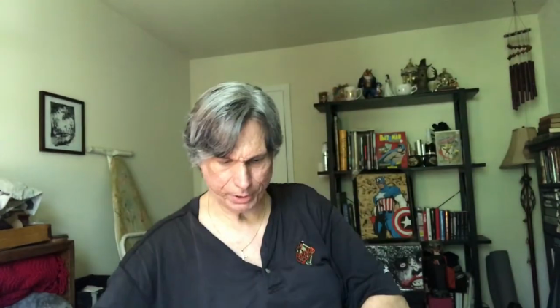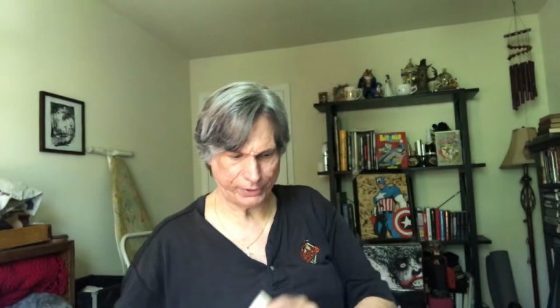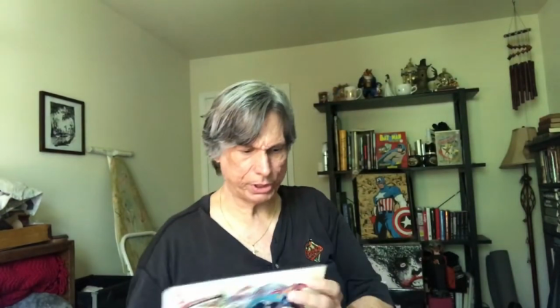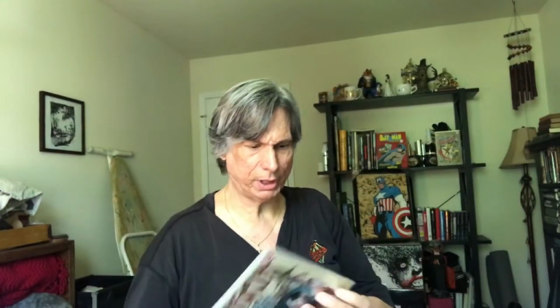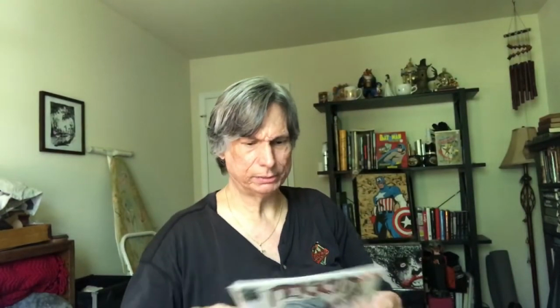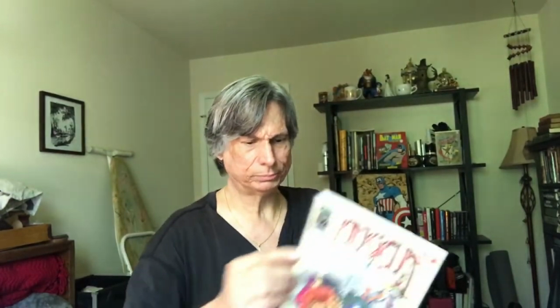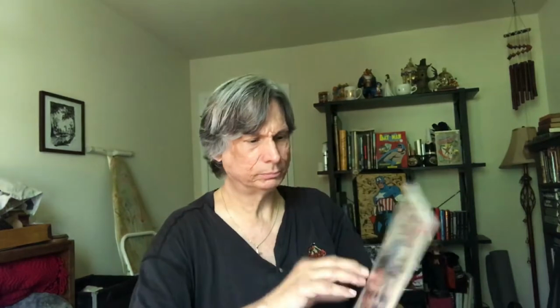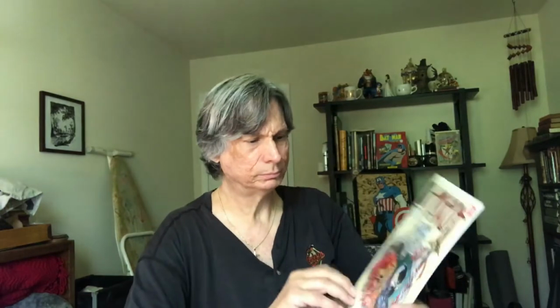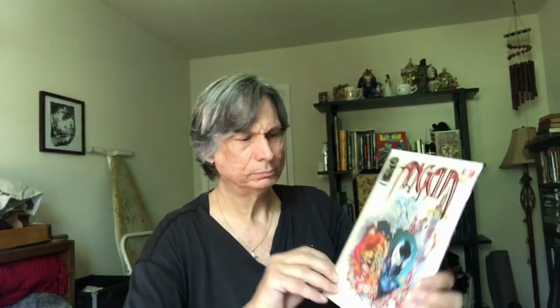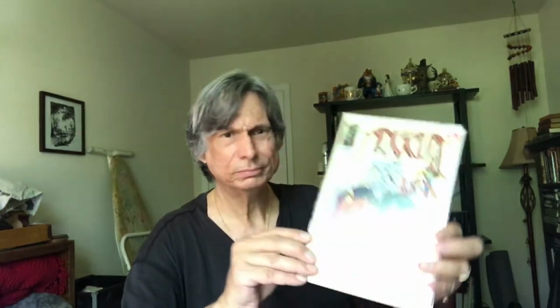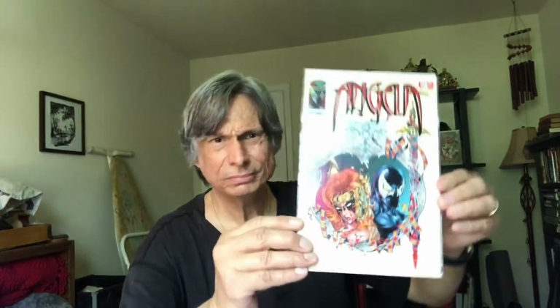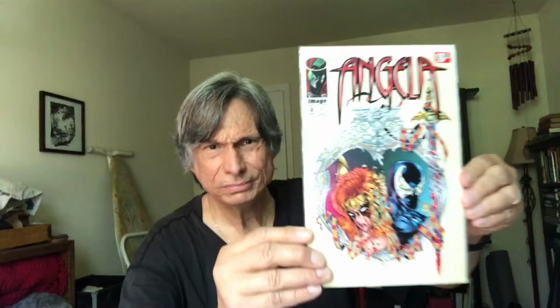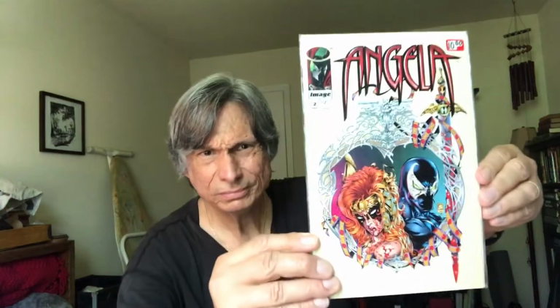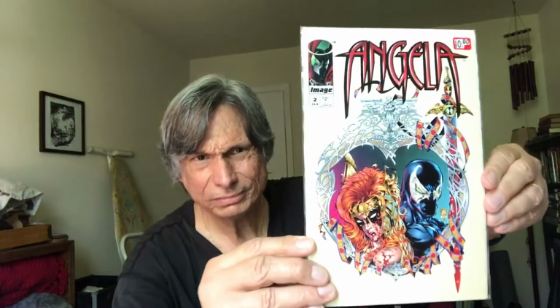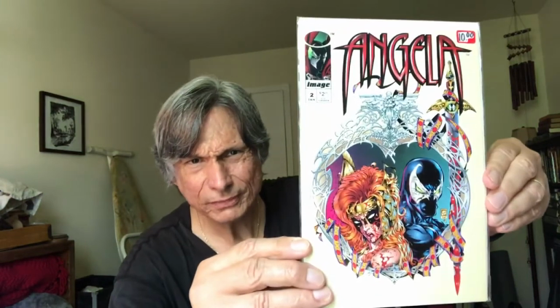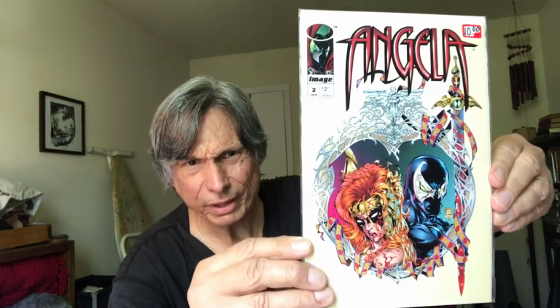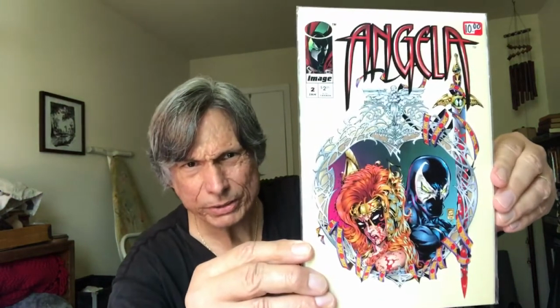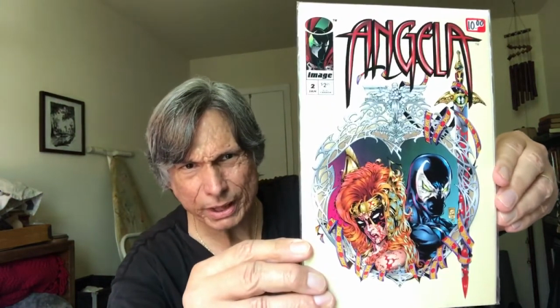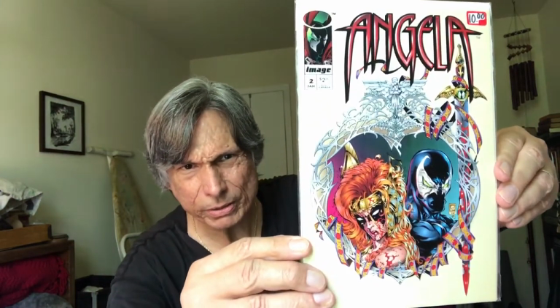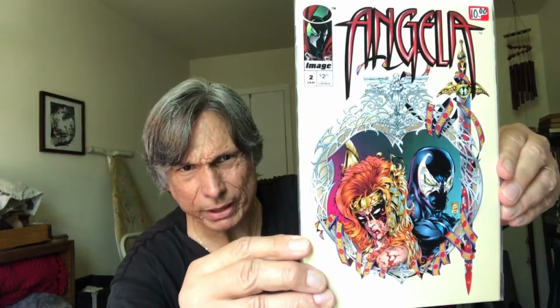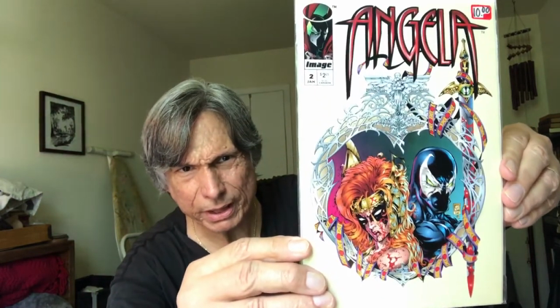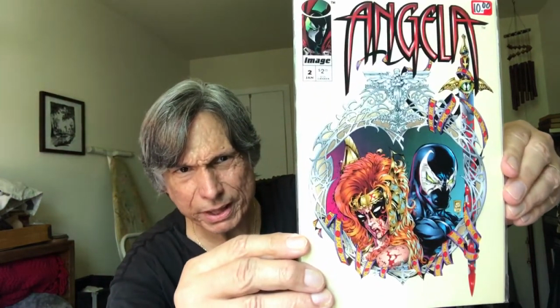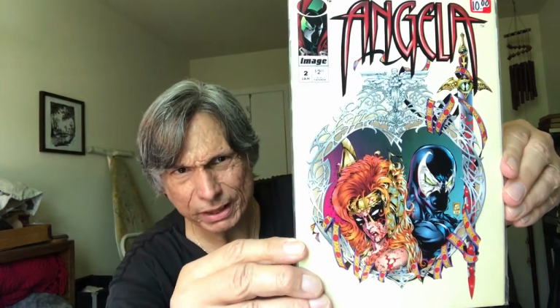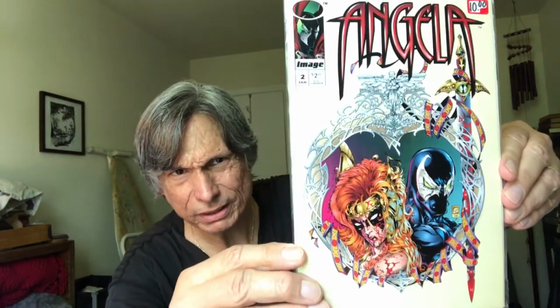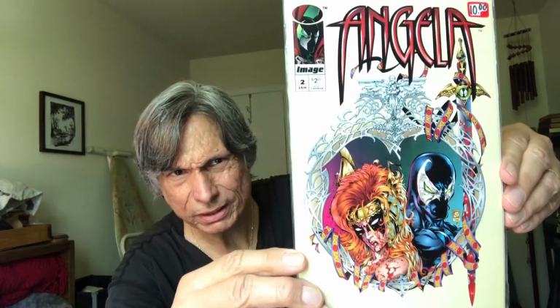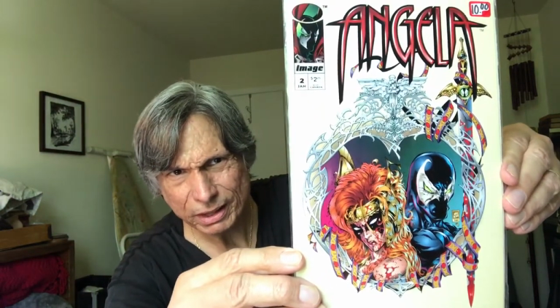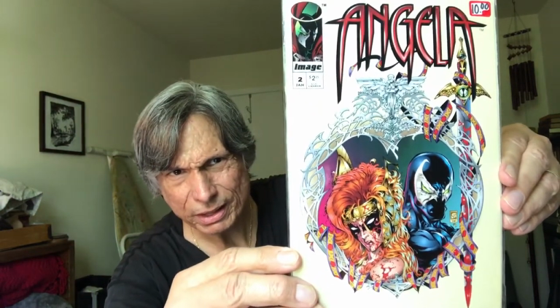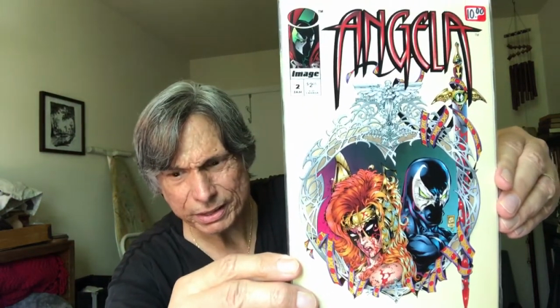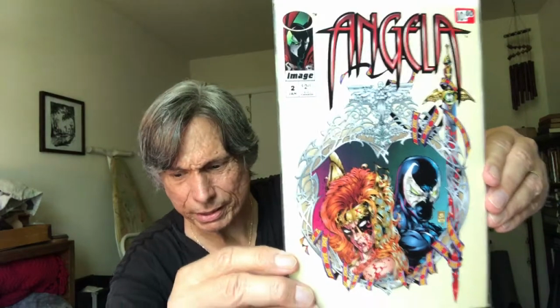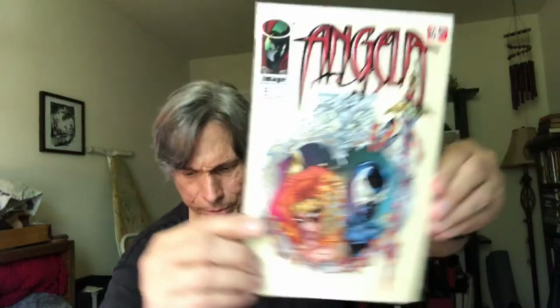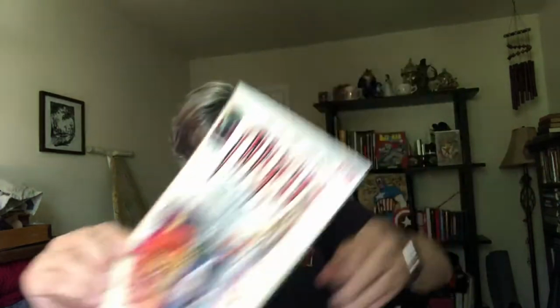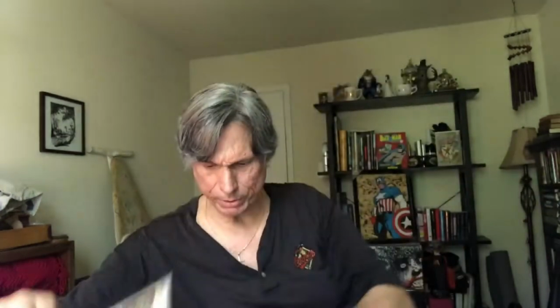Spinoff Angela — early days. This is the number two issue.